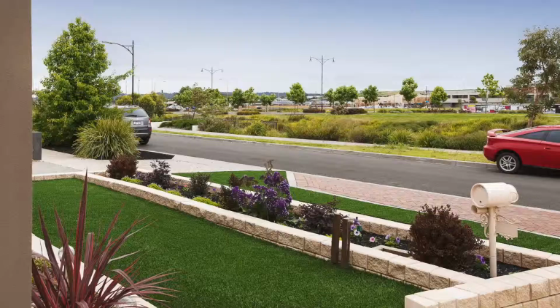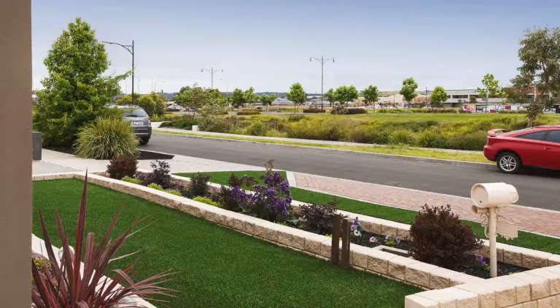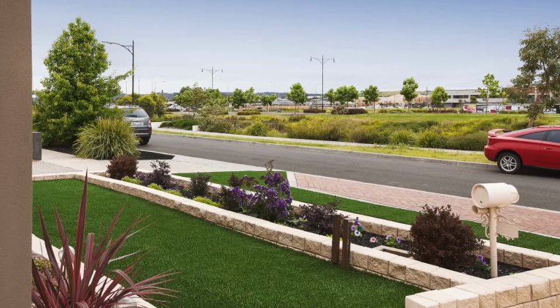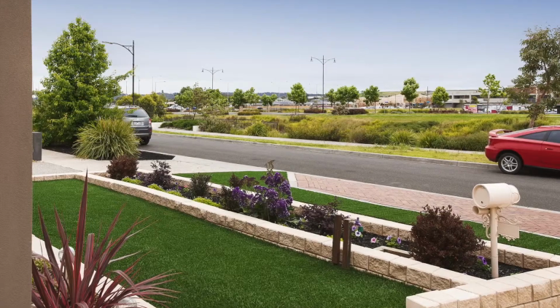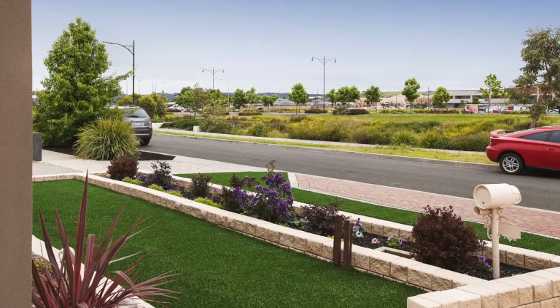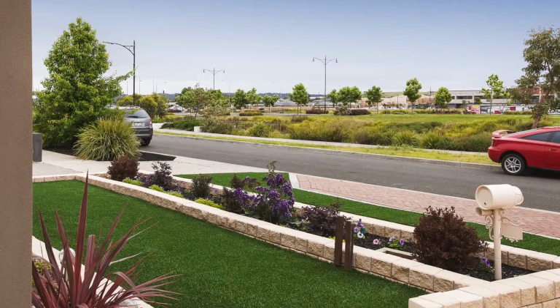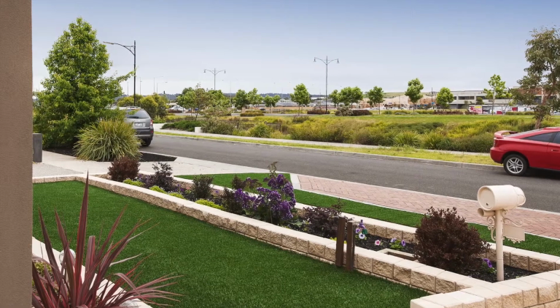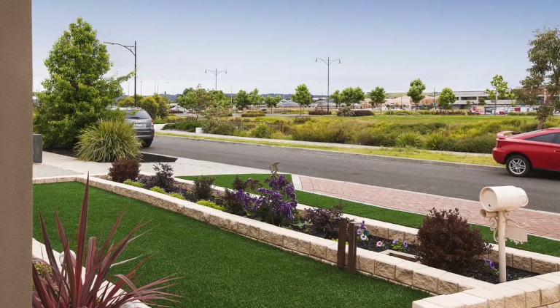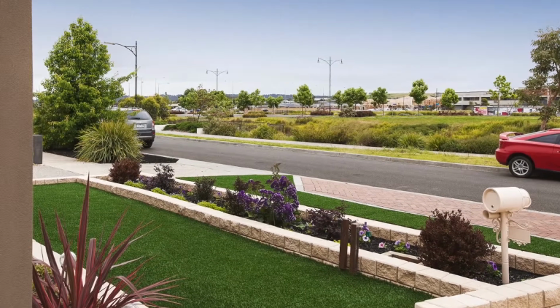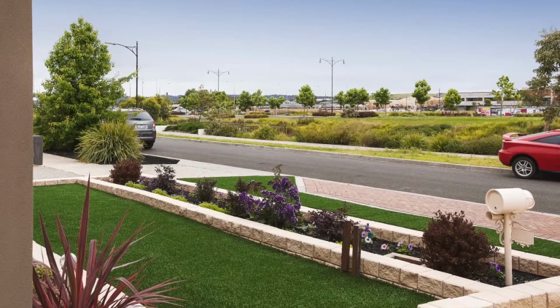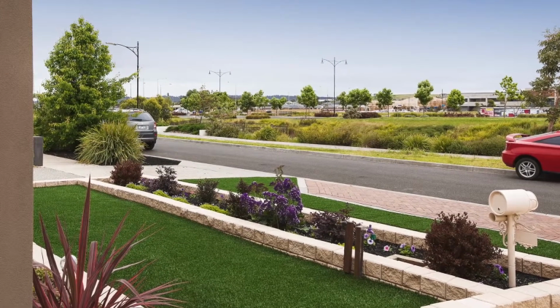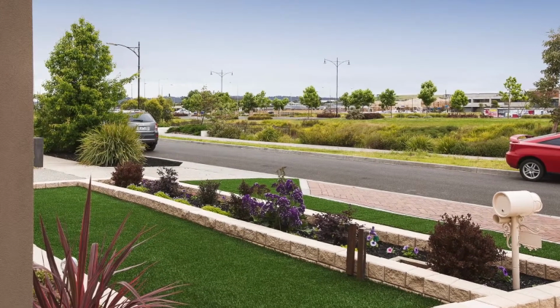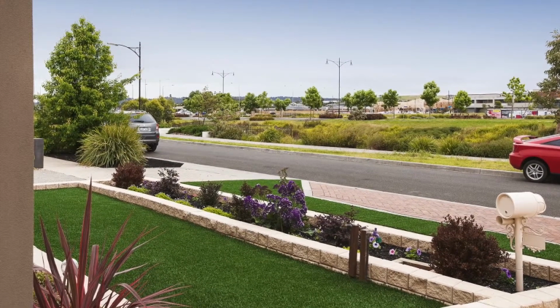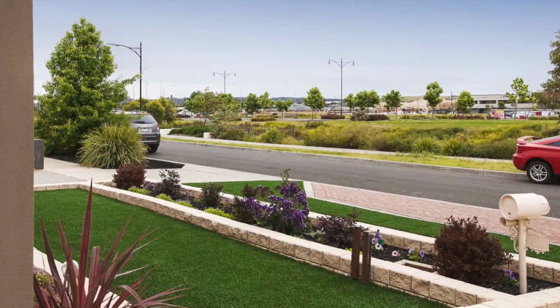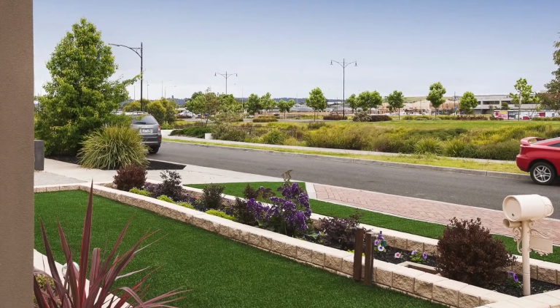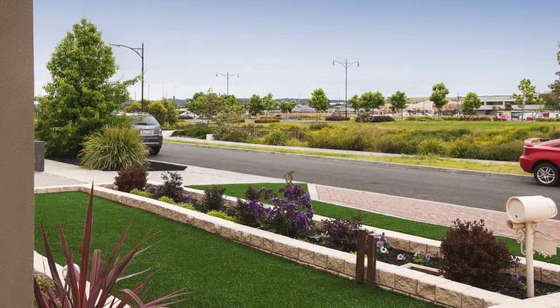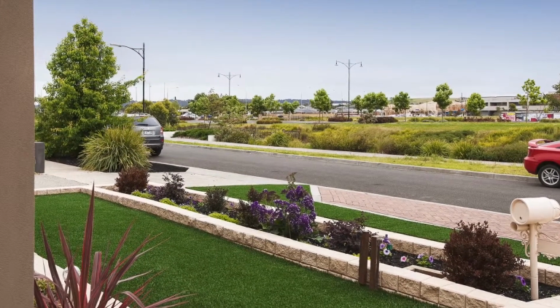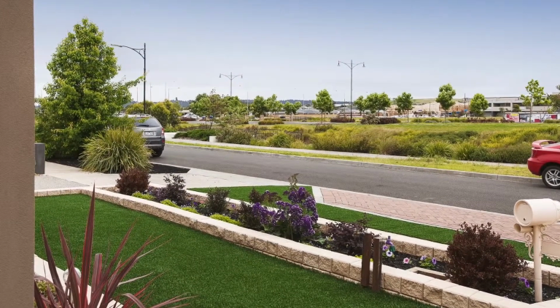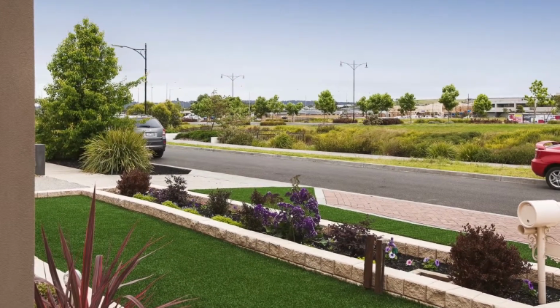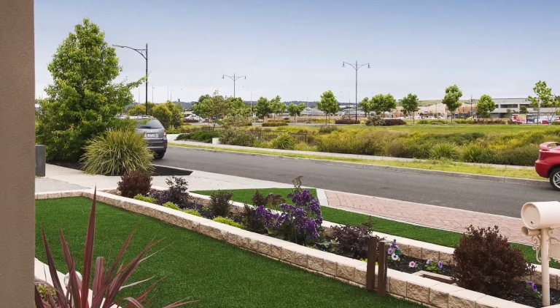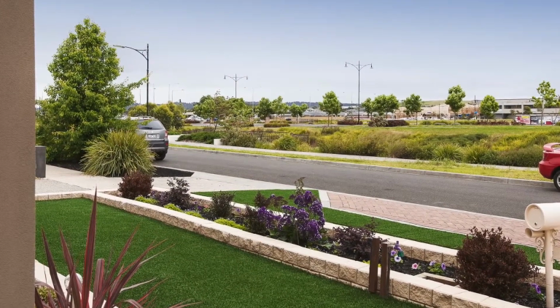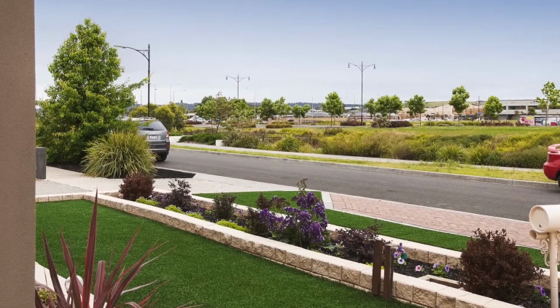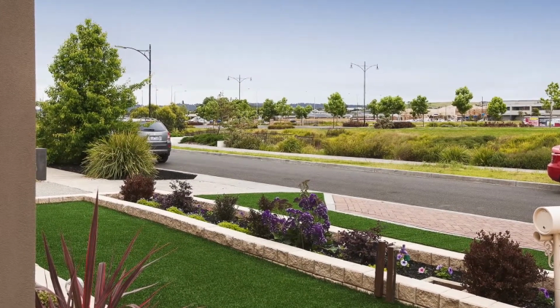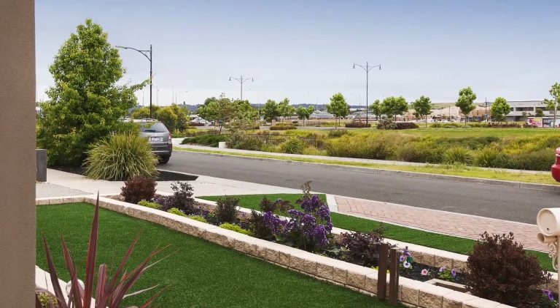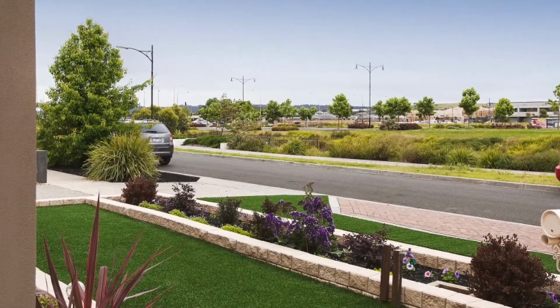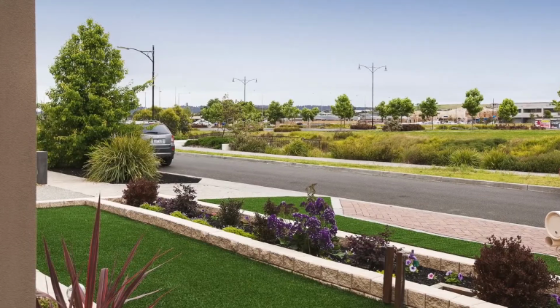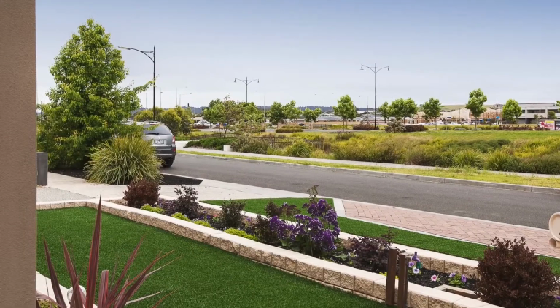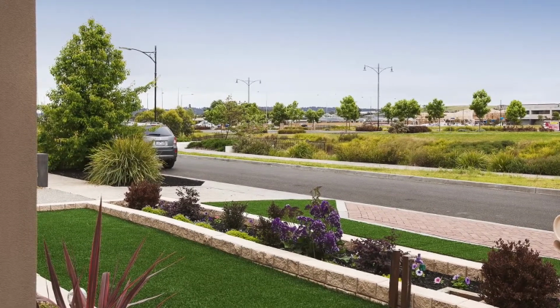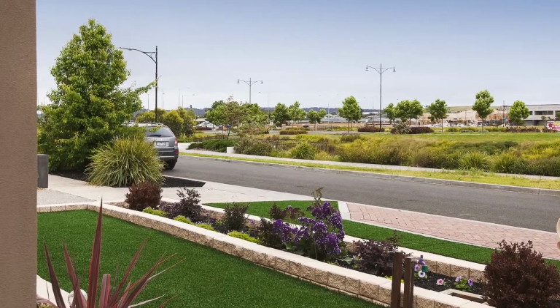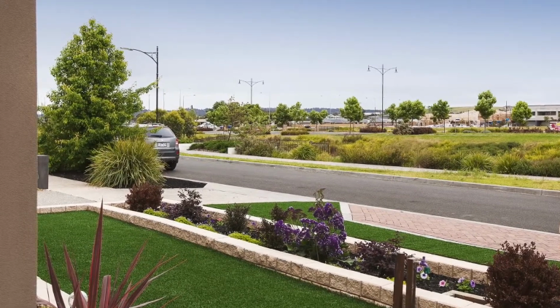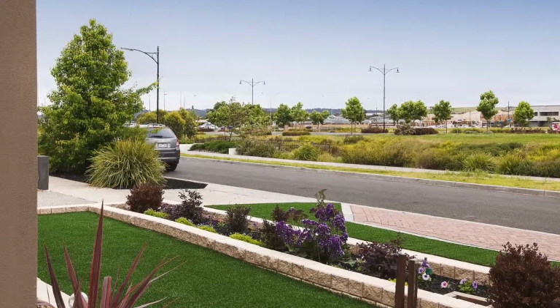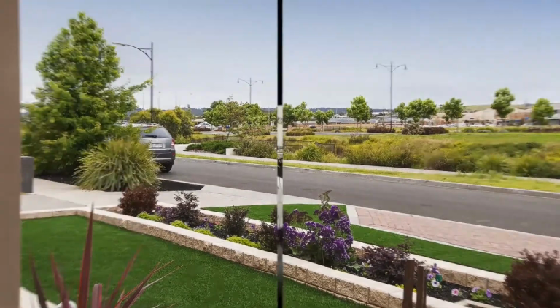Close walking distance to Cardinia Road railway station, medical centre, dentist, shopping centre, and so much more.